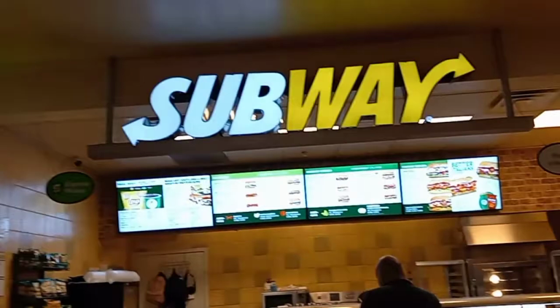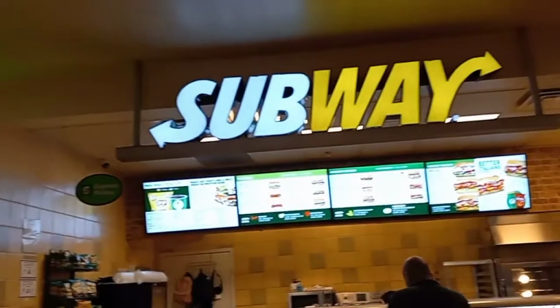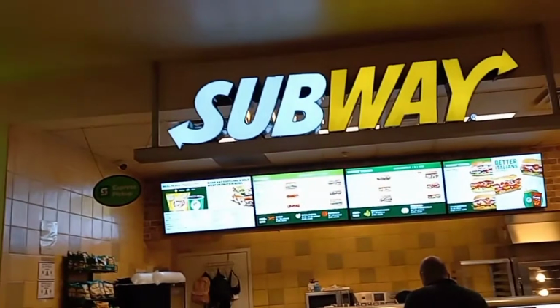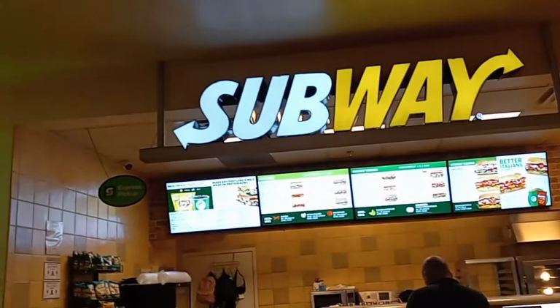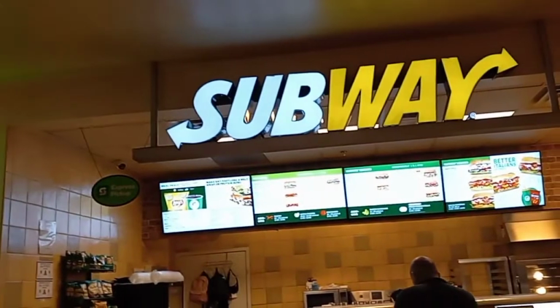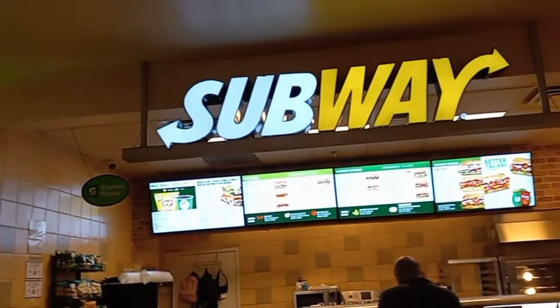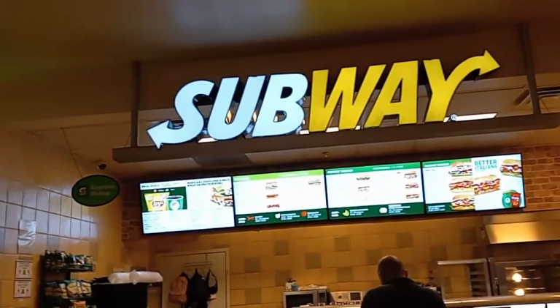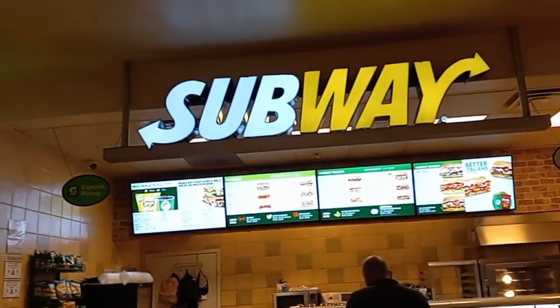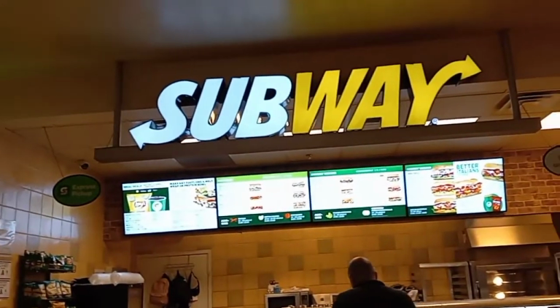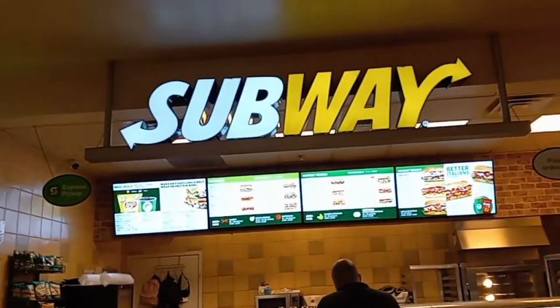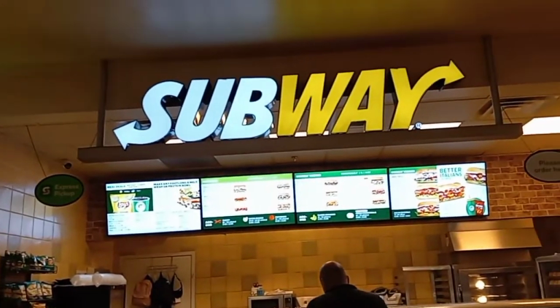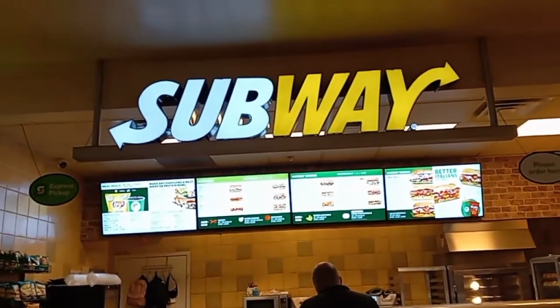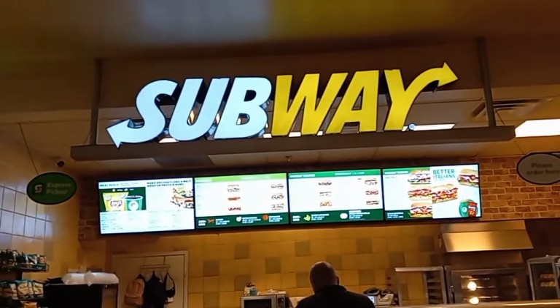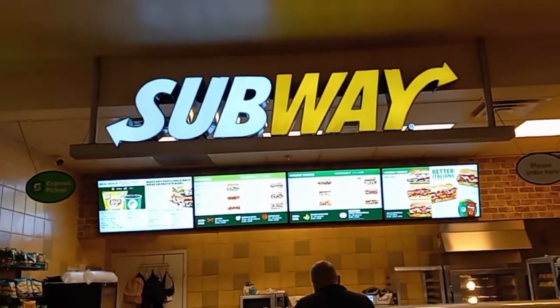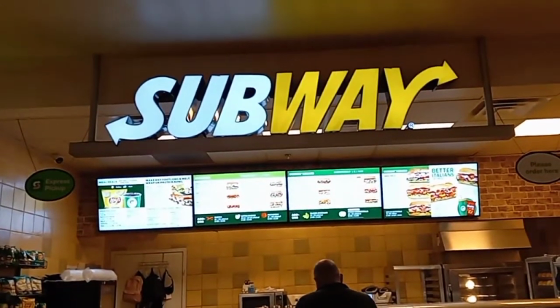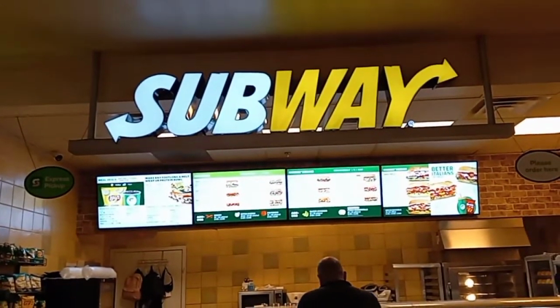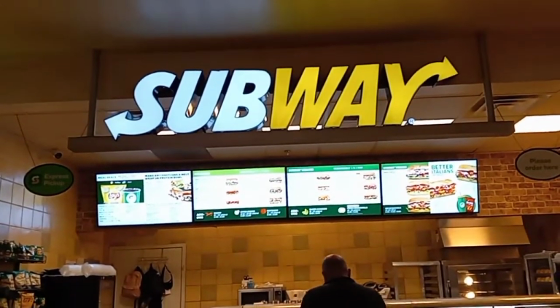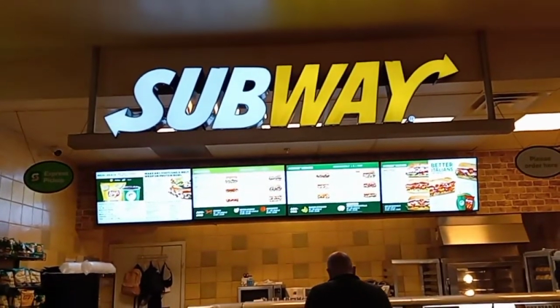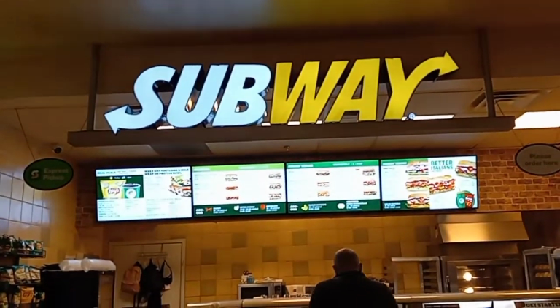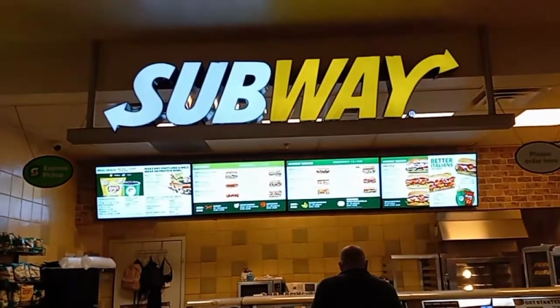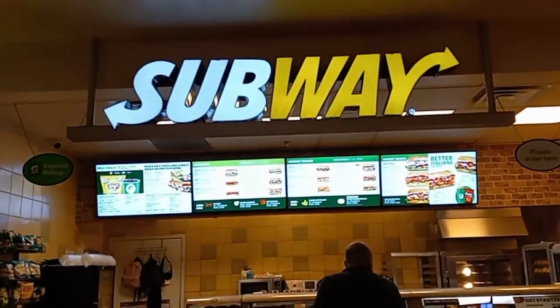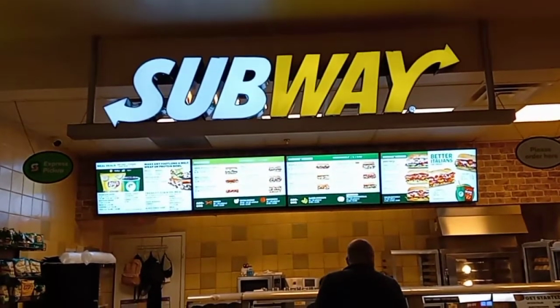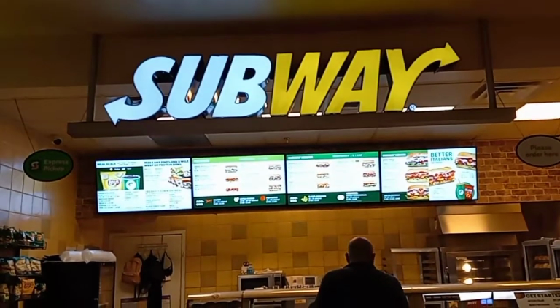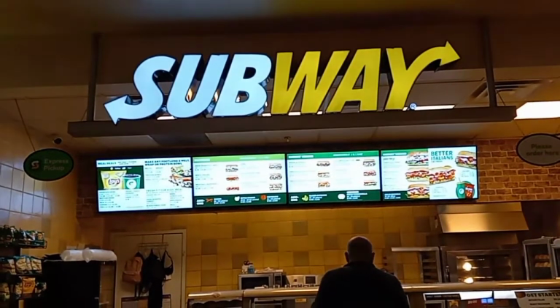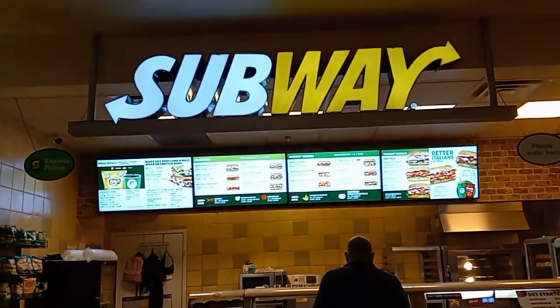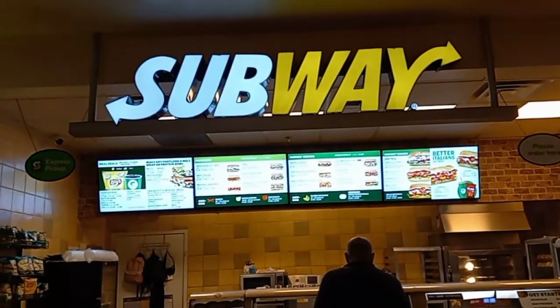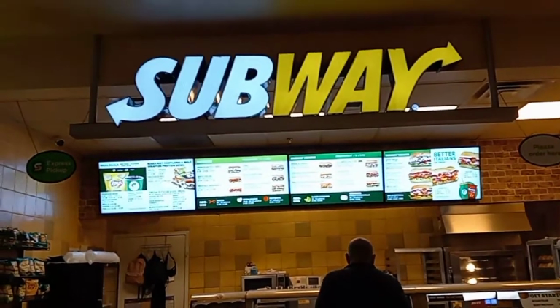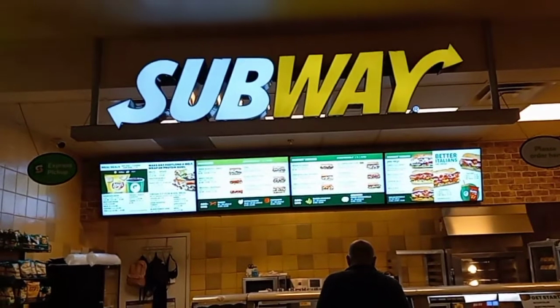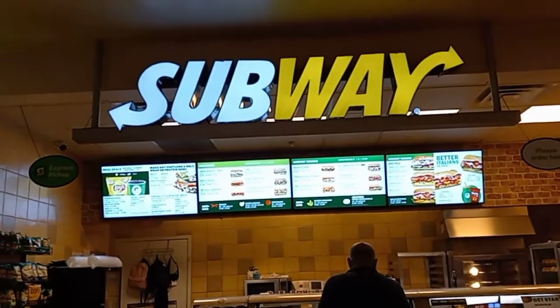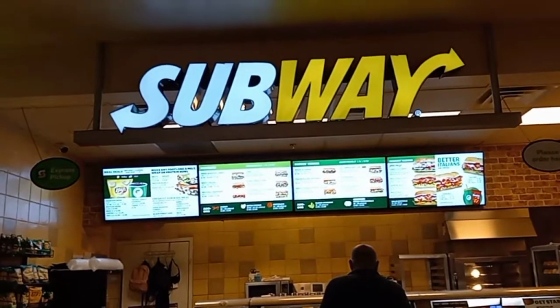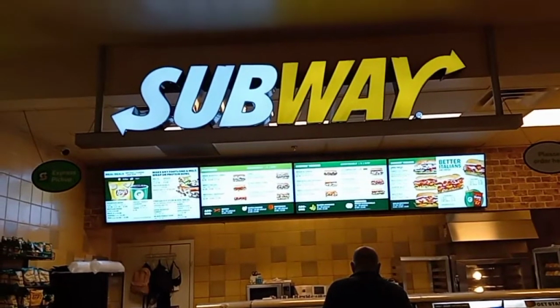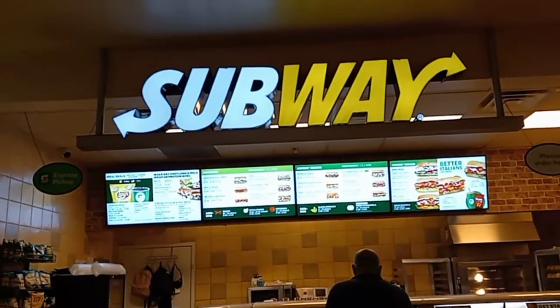Next up after Nathan's Famous Hot Dogs we have Subway sandwiches. Take a look at their menu here.